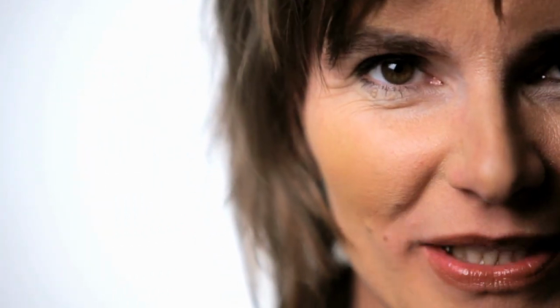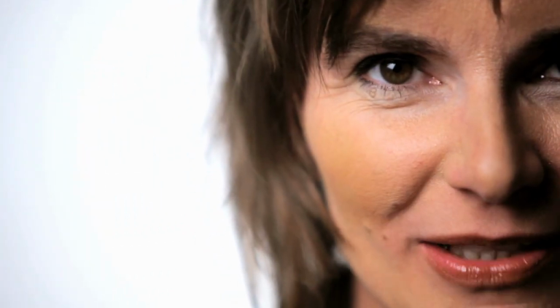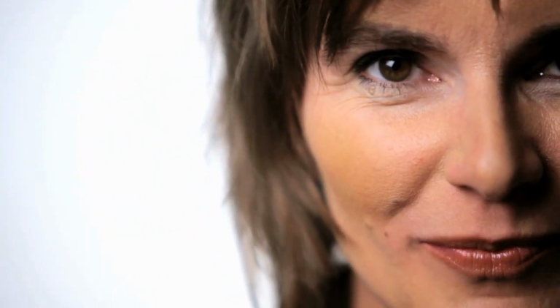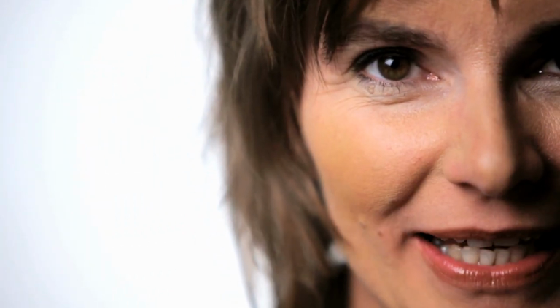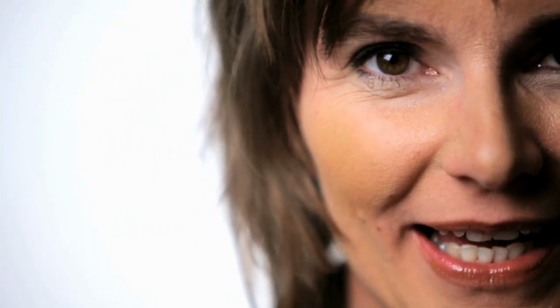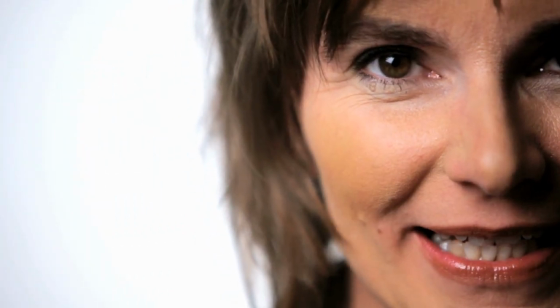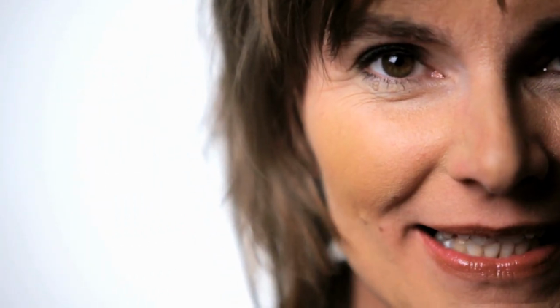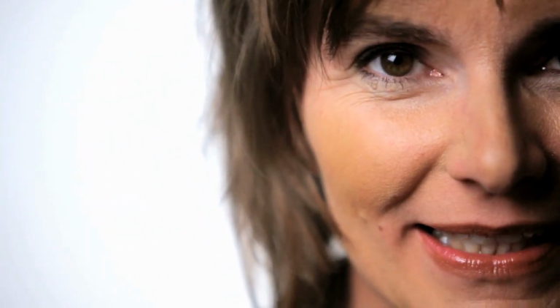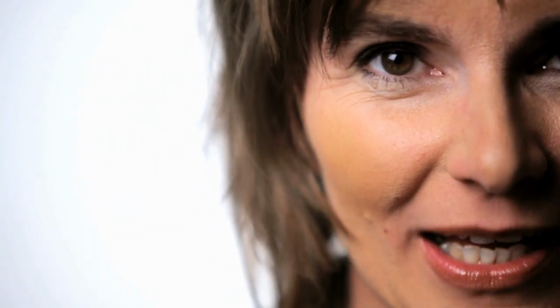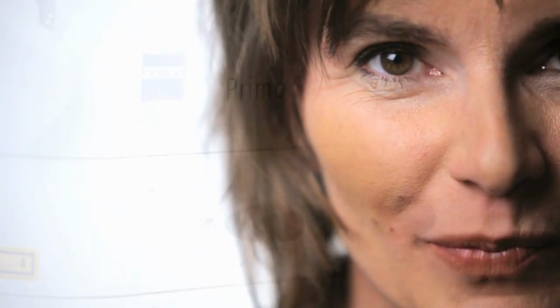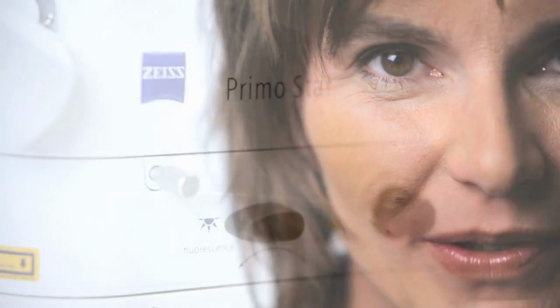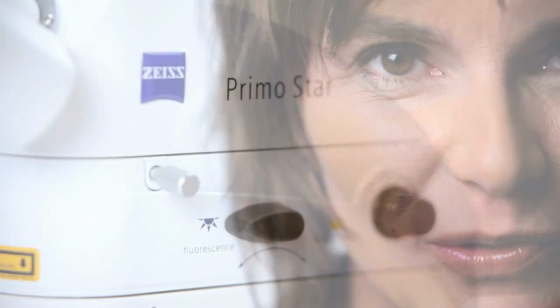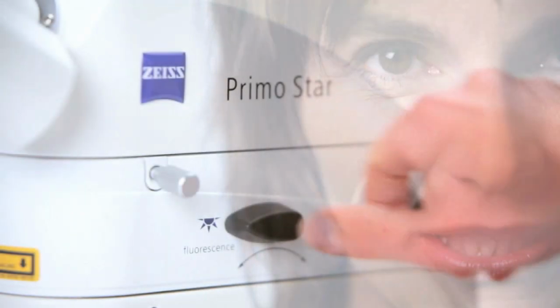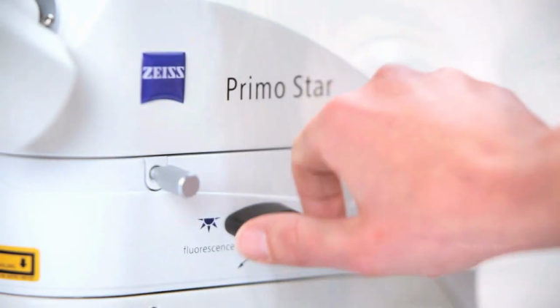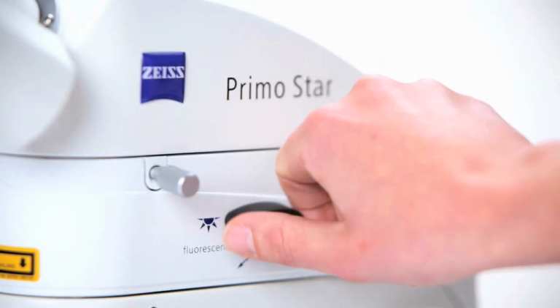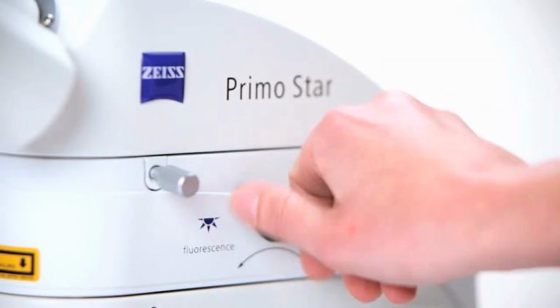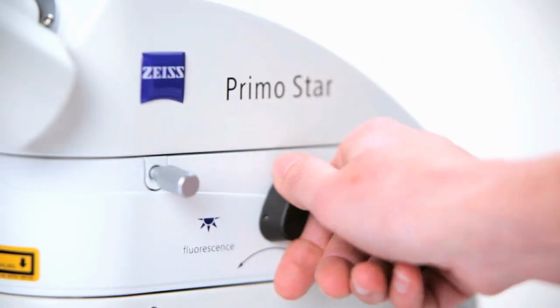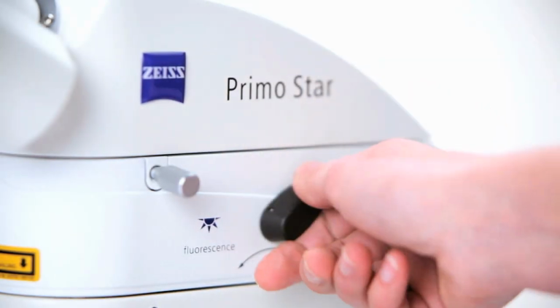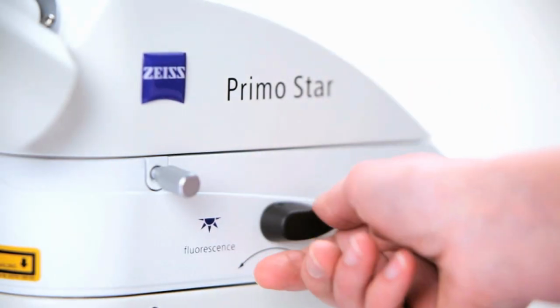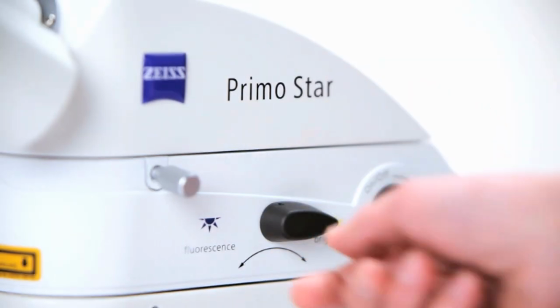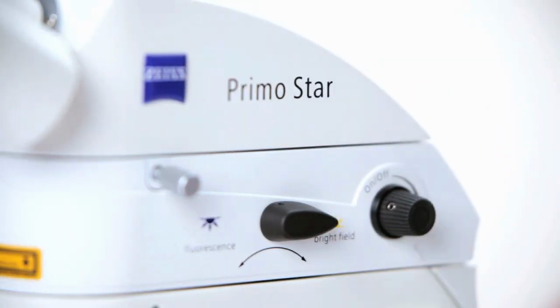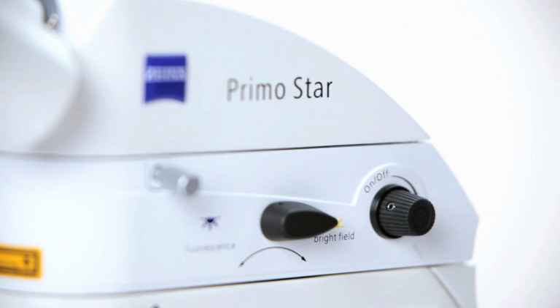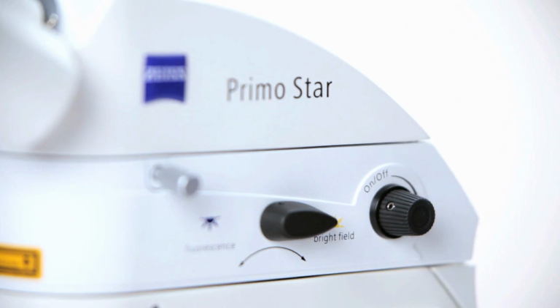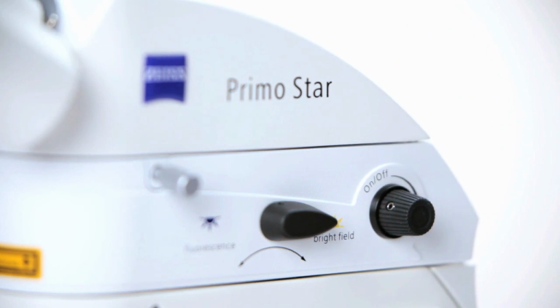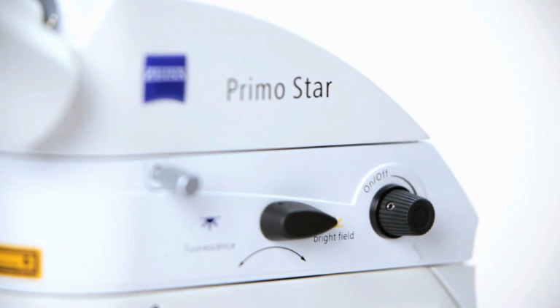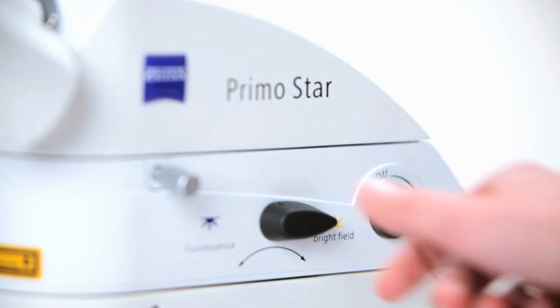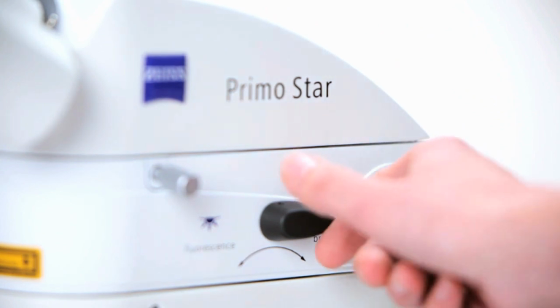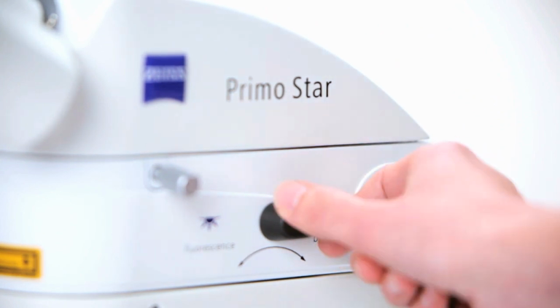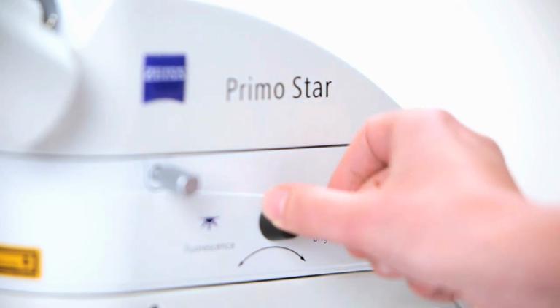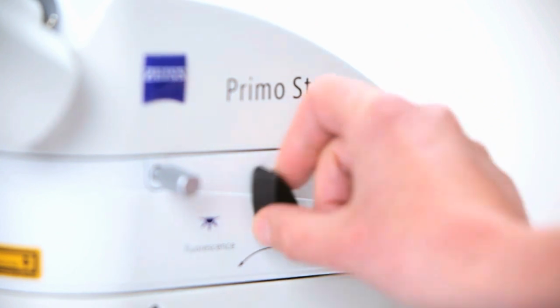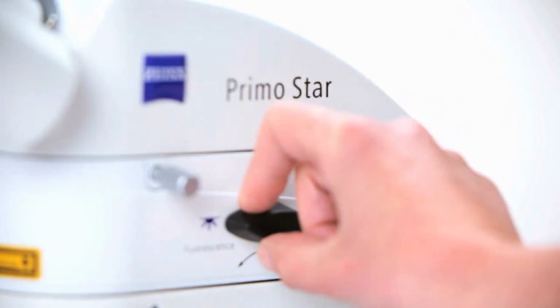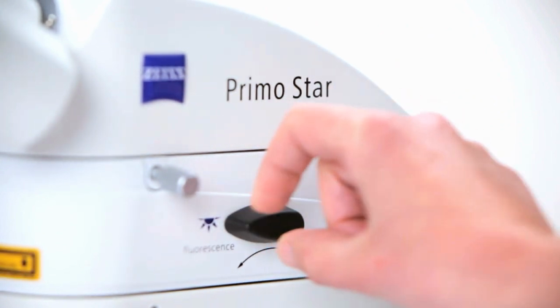PrimoStar Eyelet is easy to operate. With a single switch you can select between fluorescence and bright field.